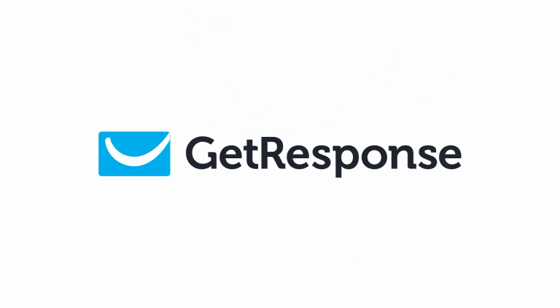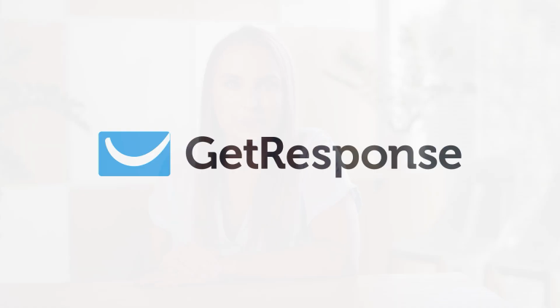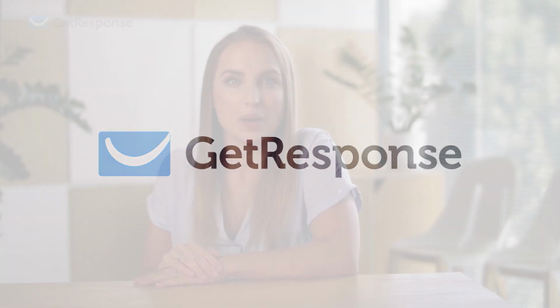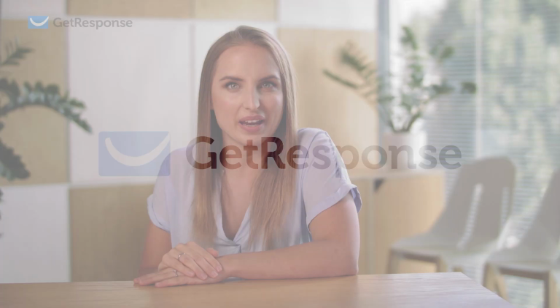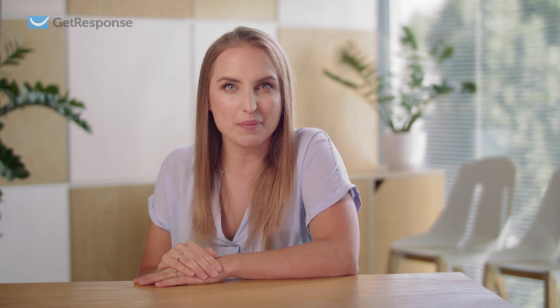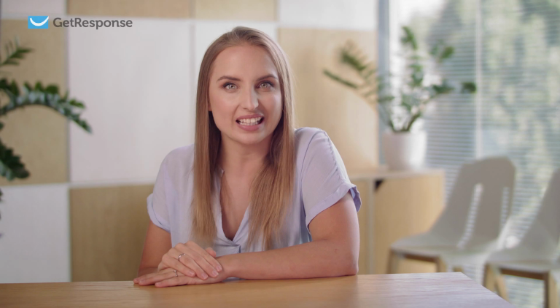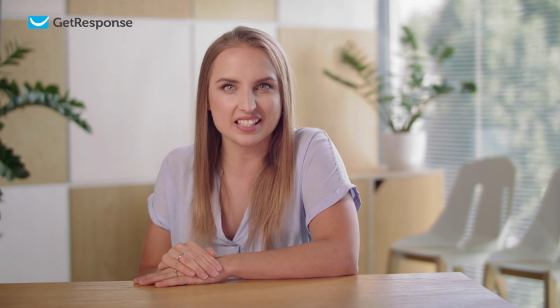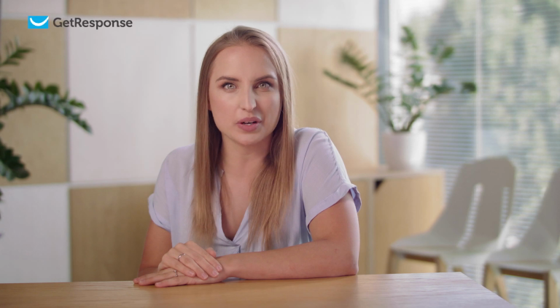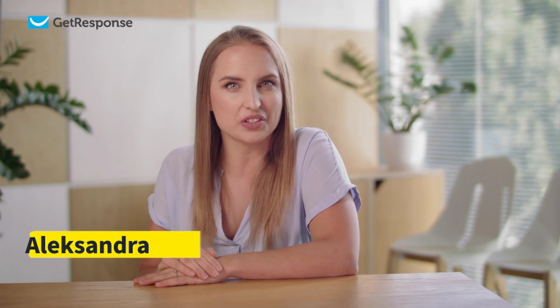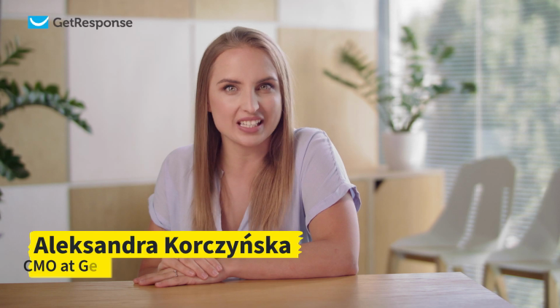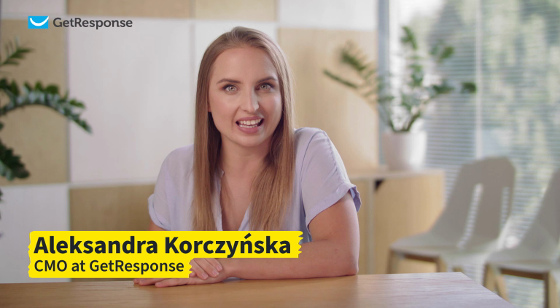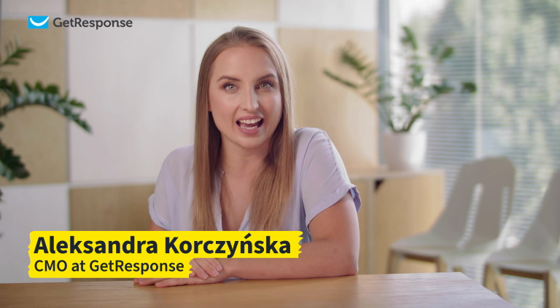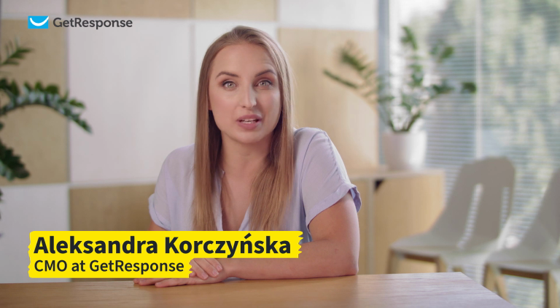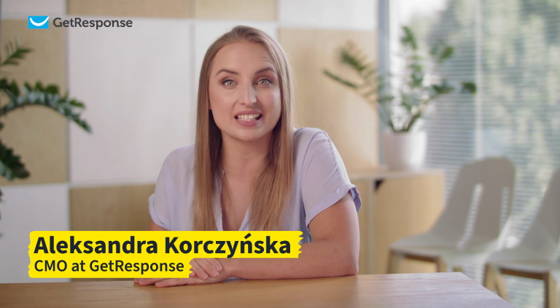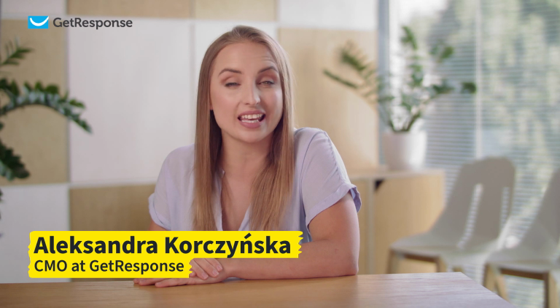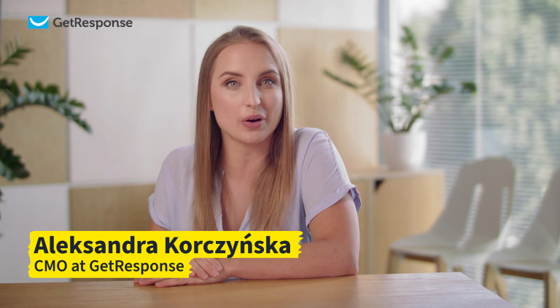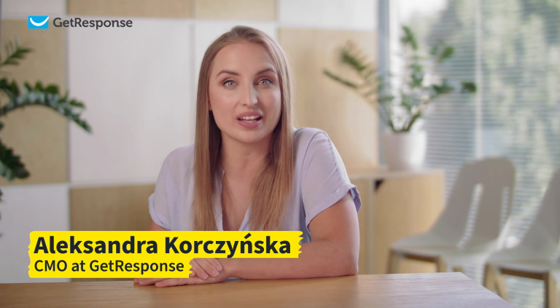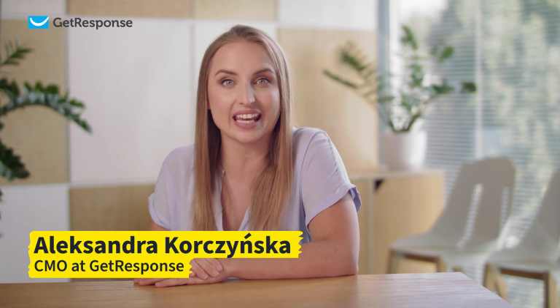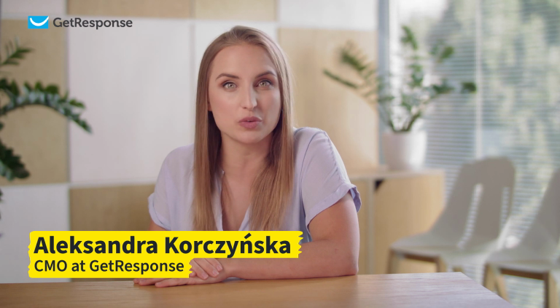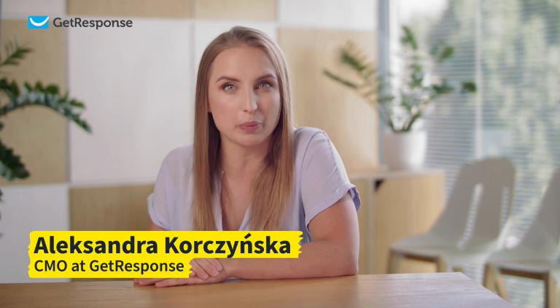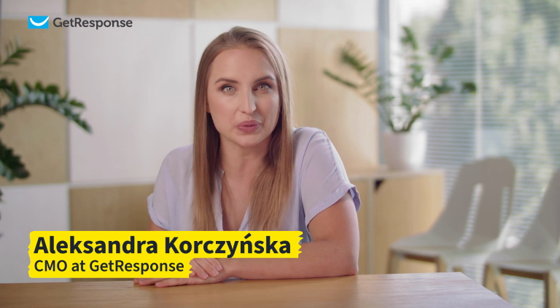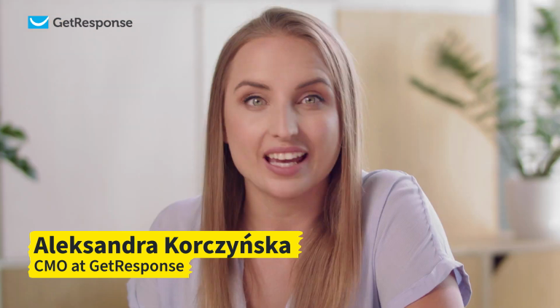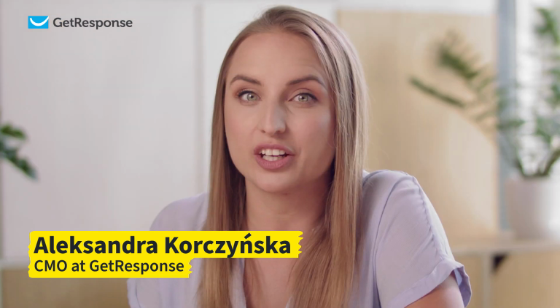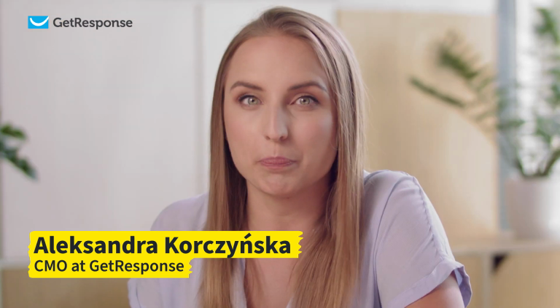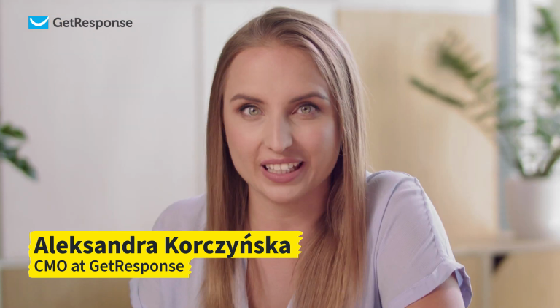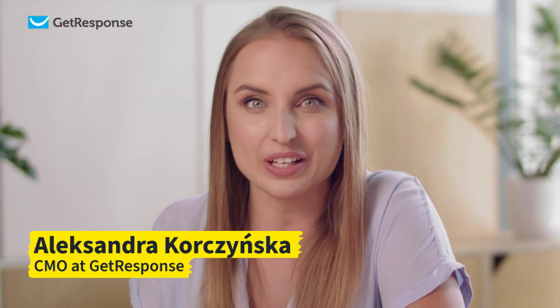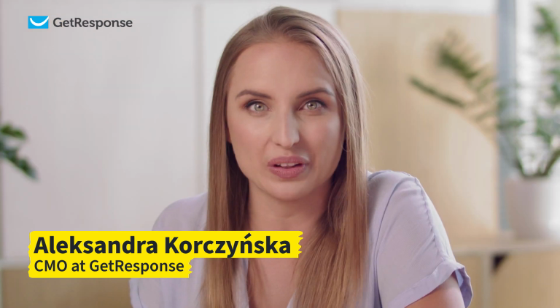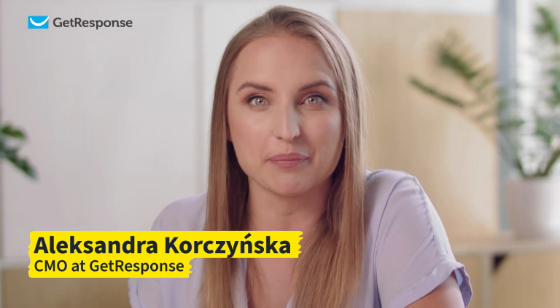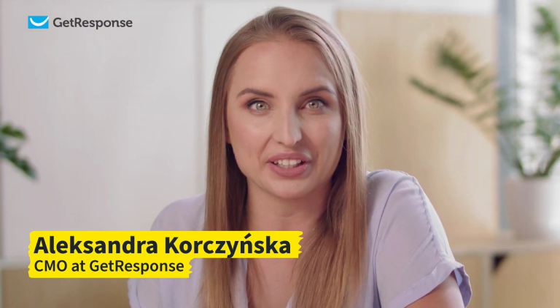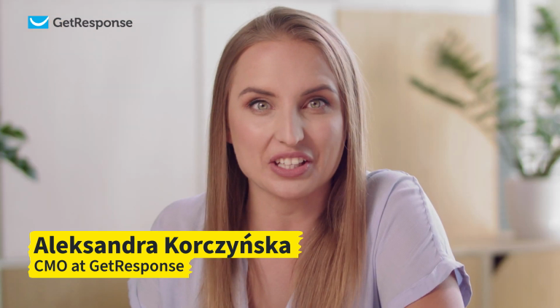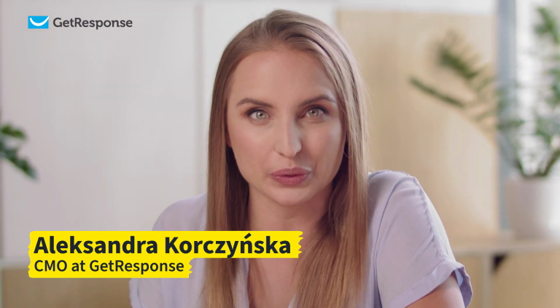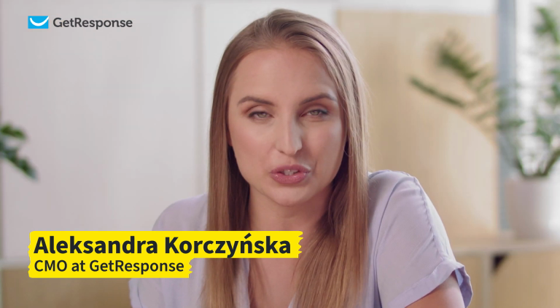My name is Aleksandra Korczyńska, I'm the CMO at GetResponse, the complete online marketing solution.